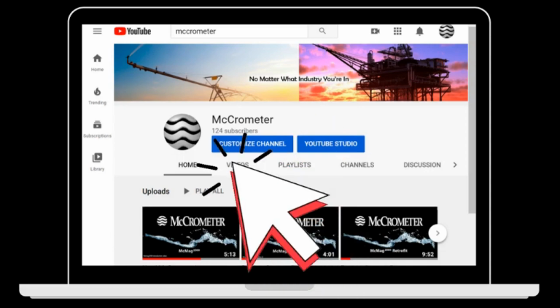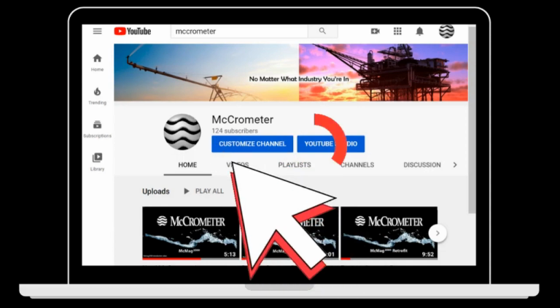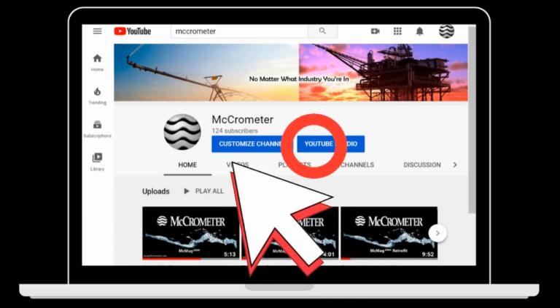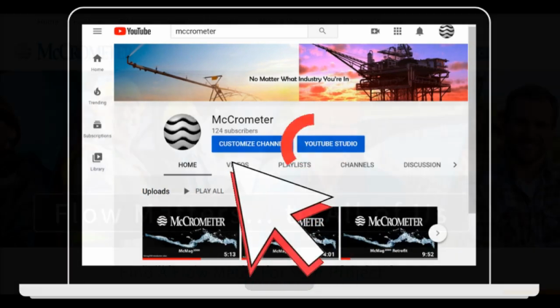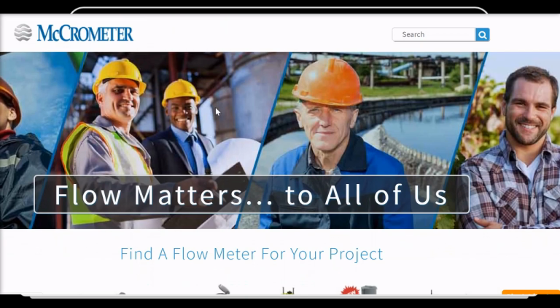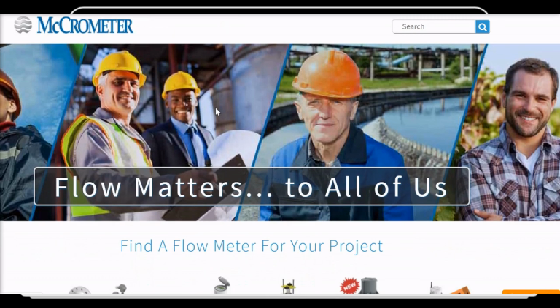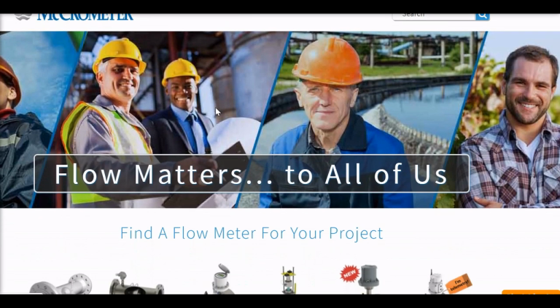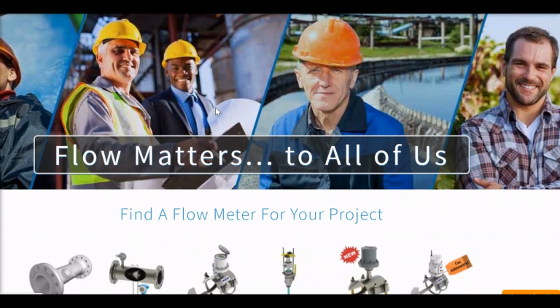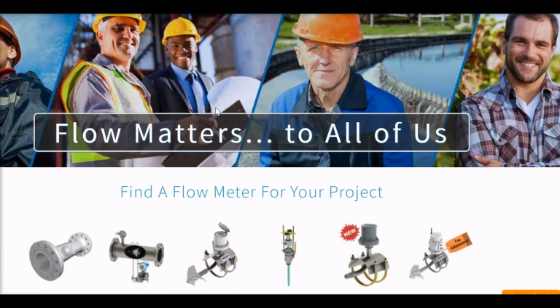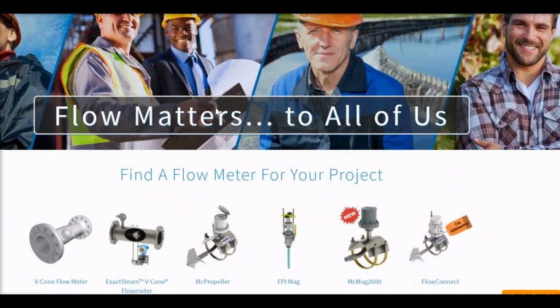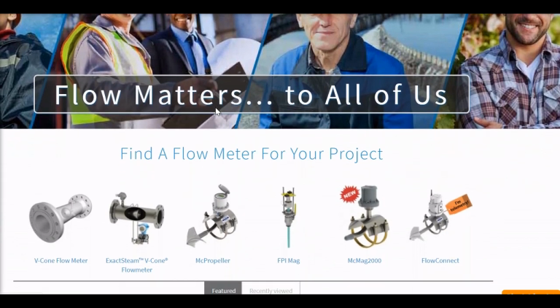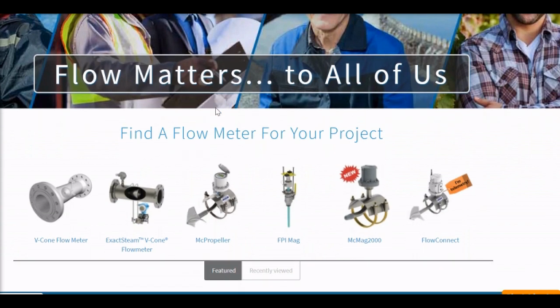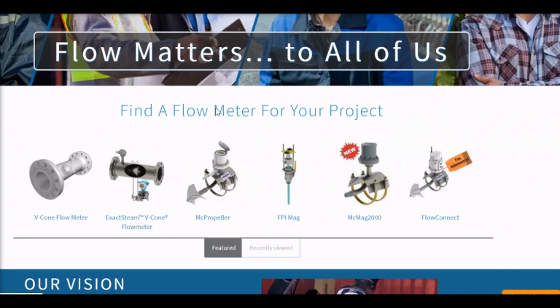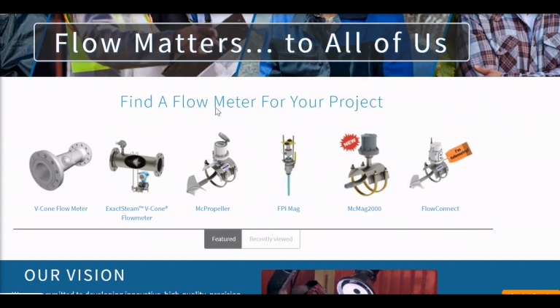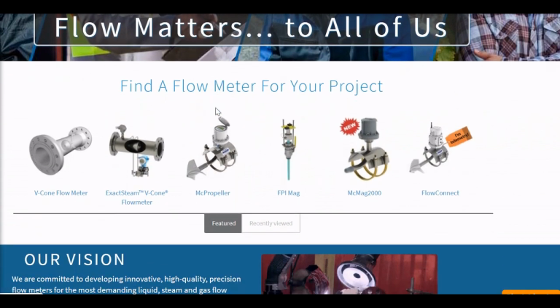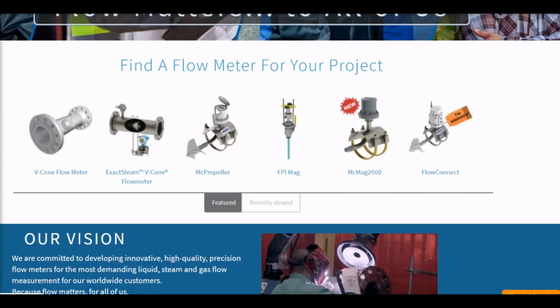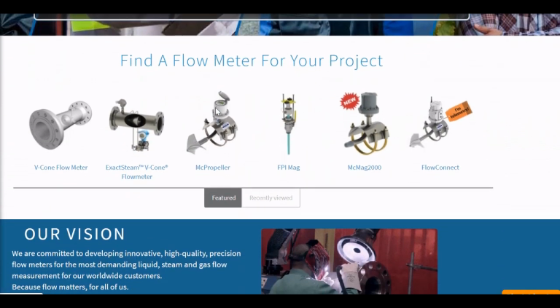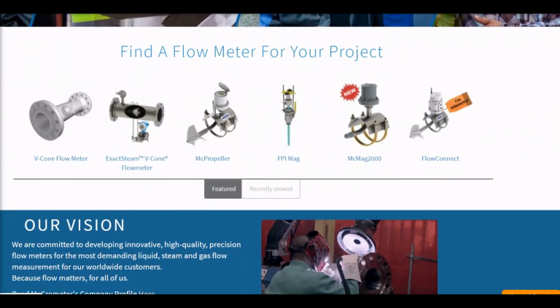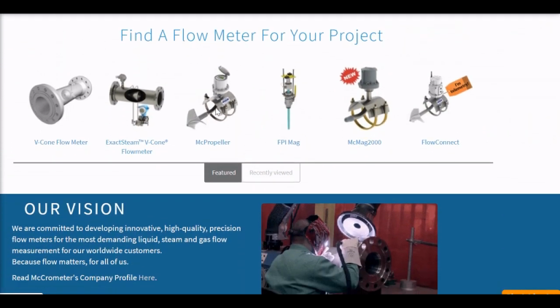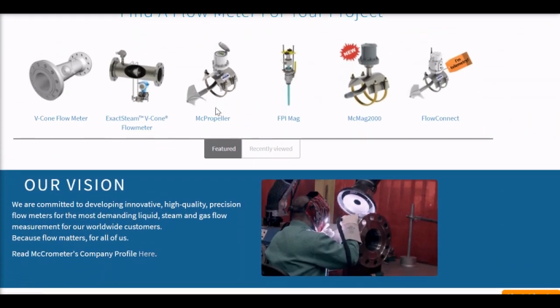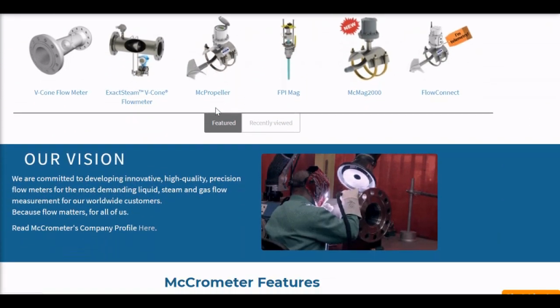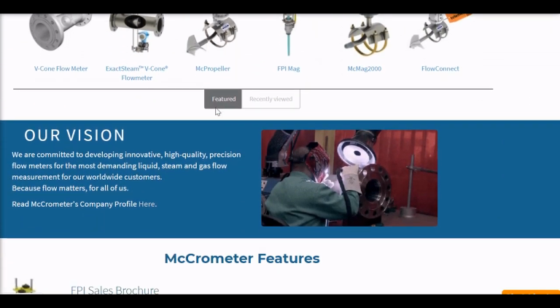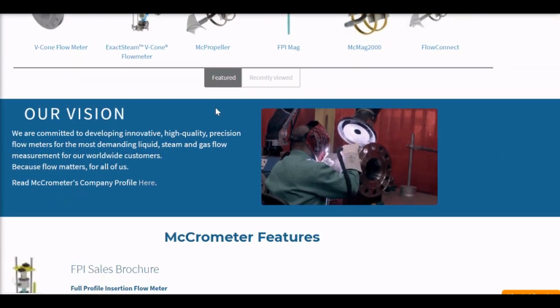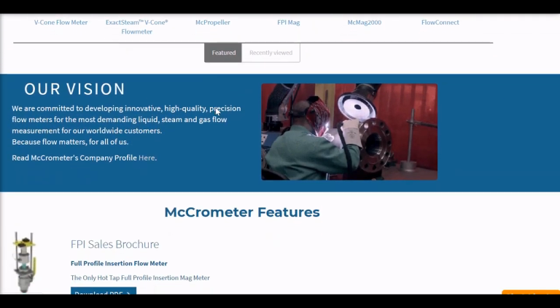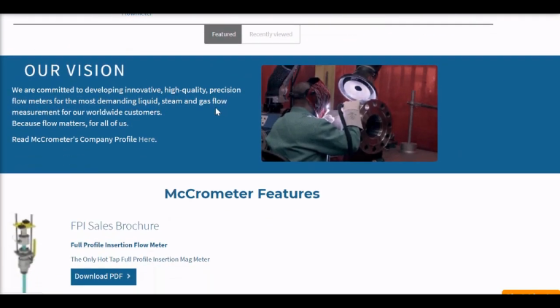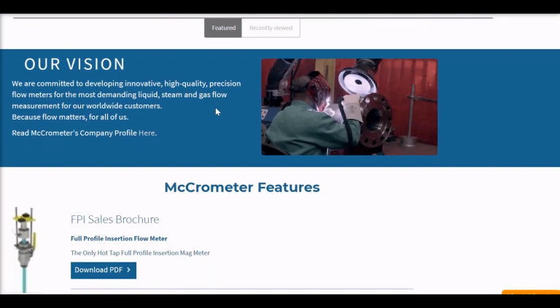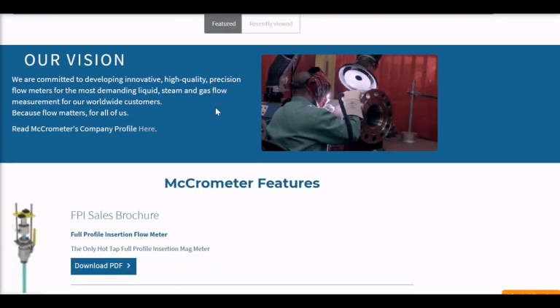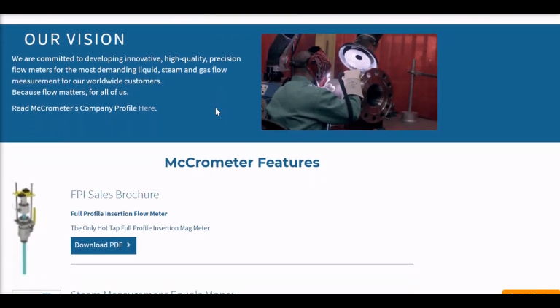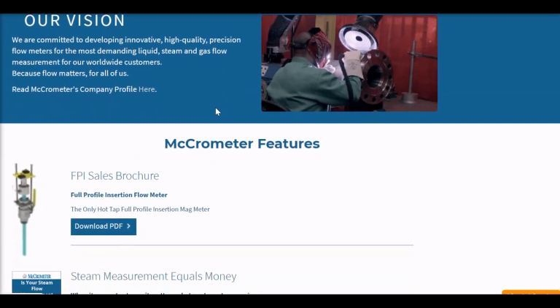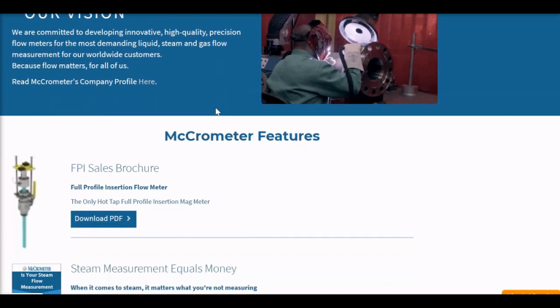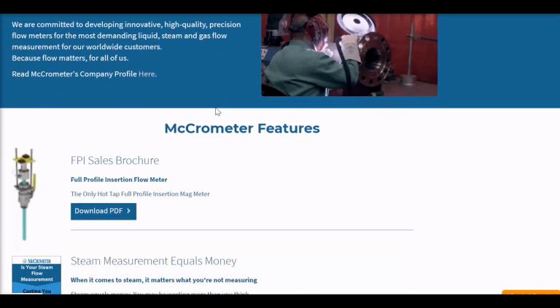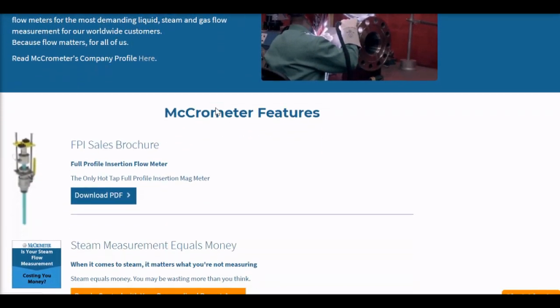For more information on Micrometer and our products, please visit our website at micrometer.com. Thanks again and we'll see you next time.